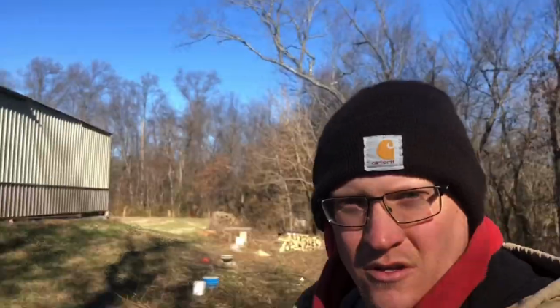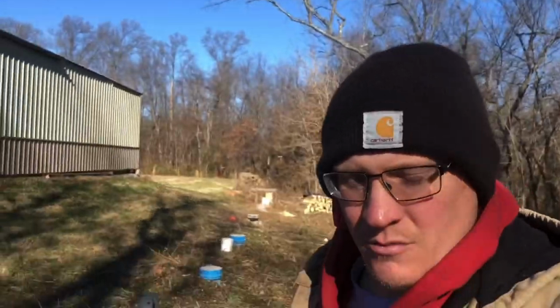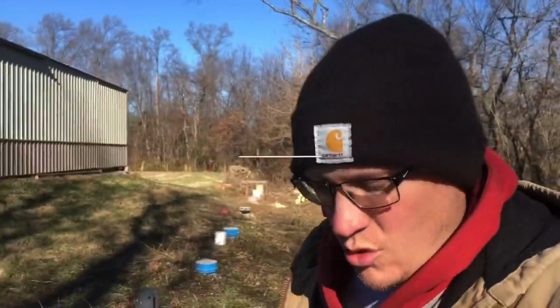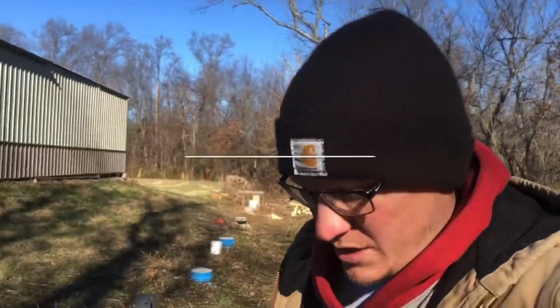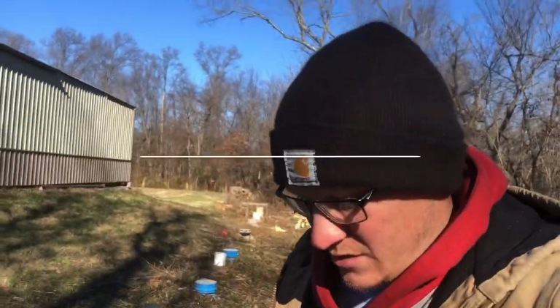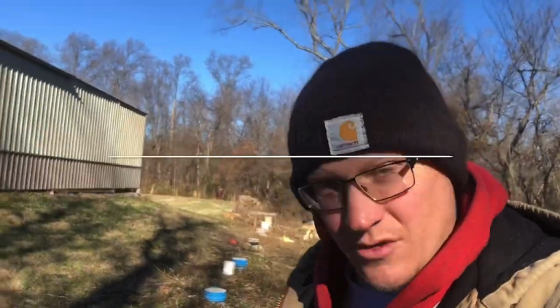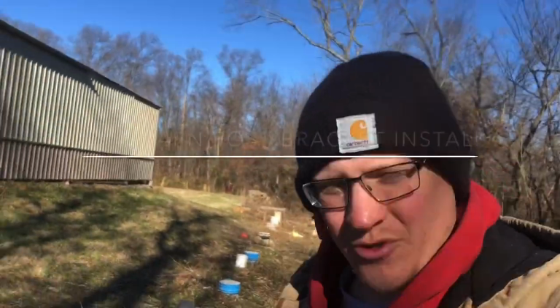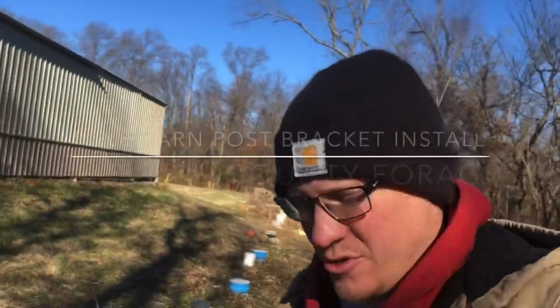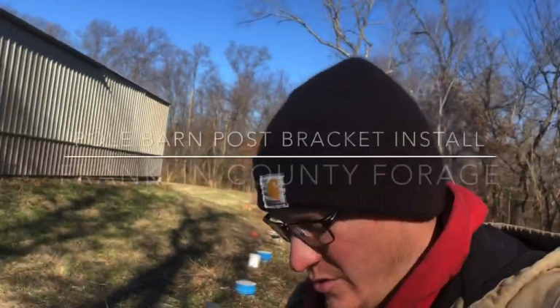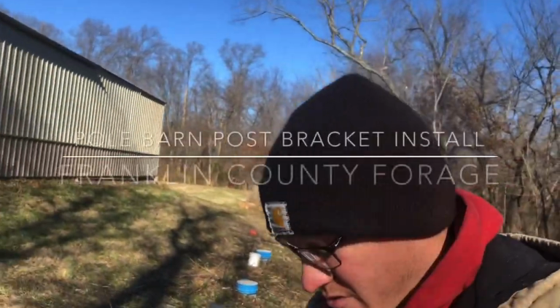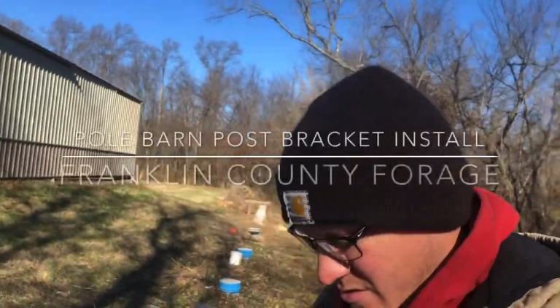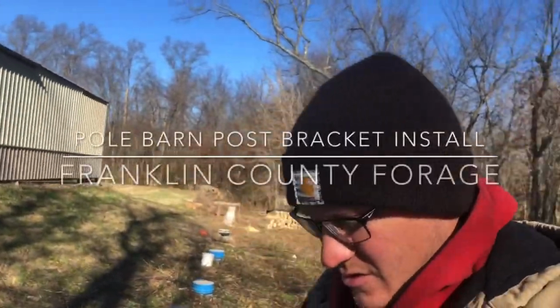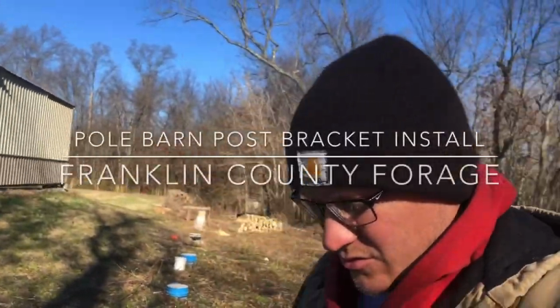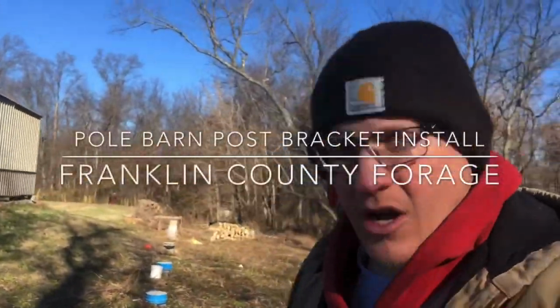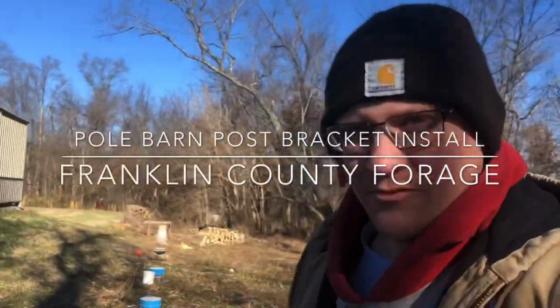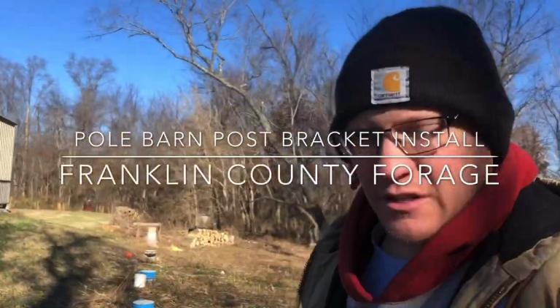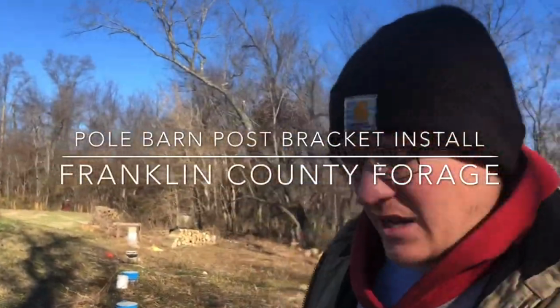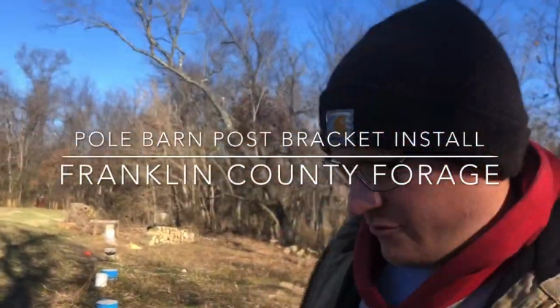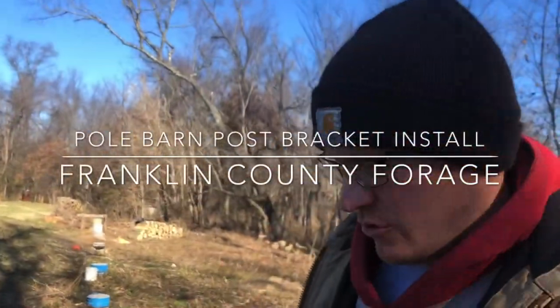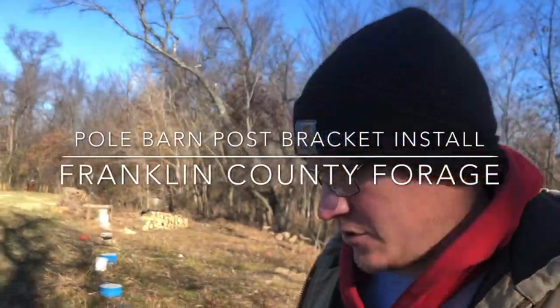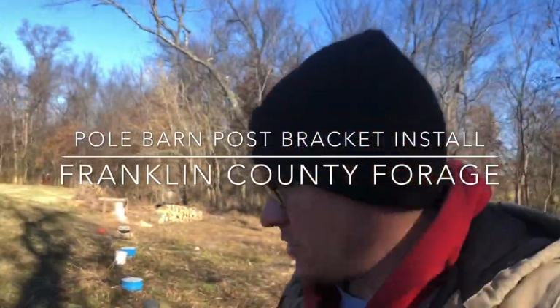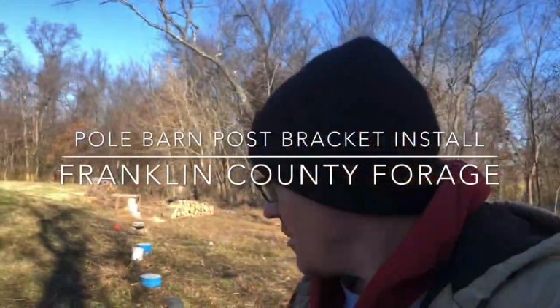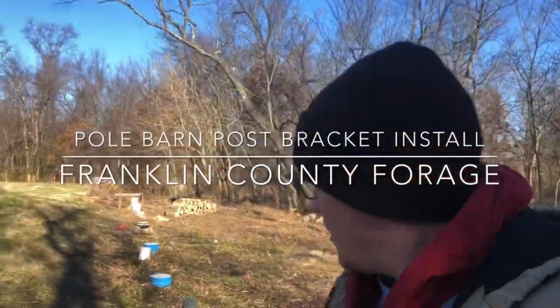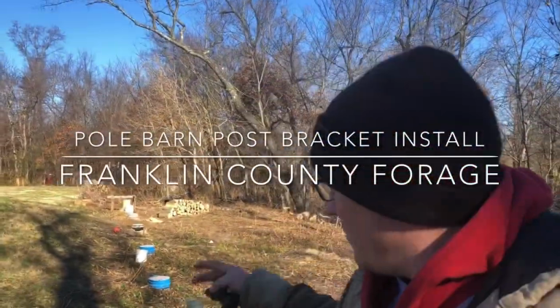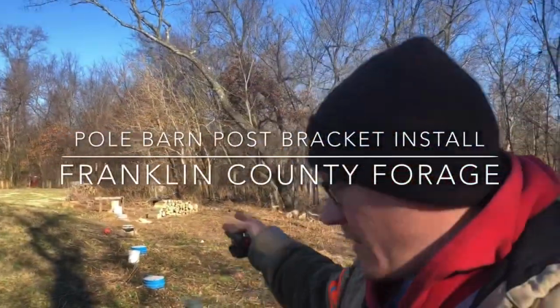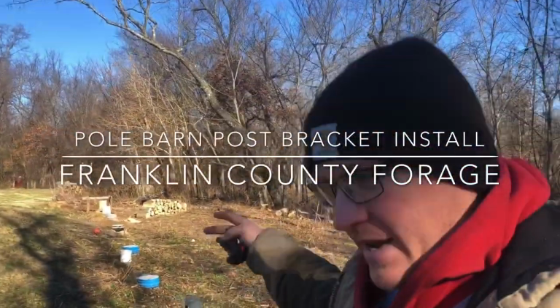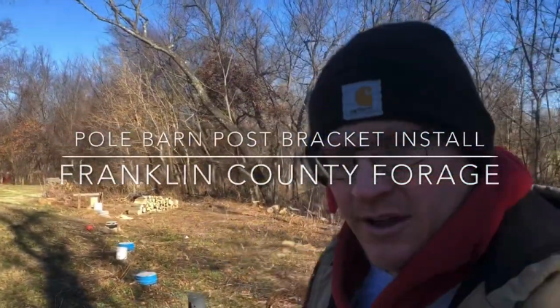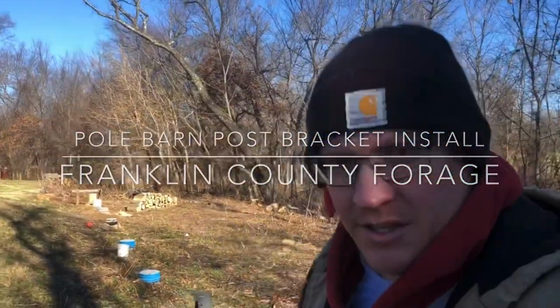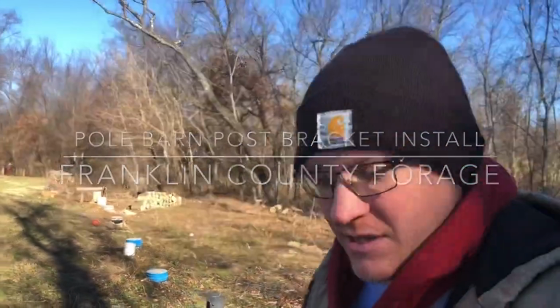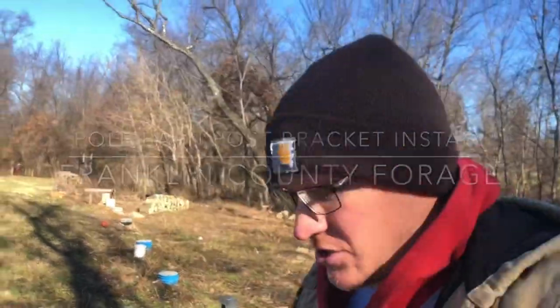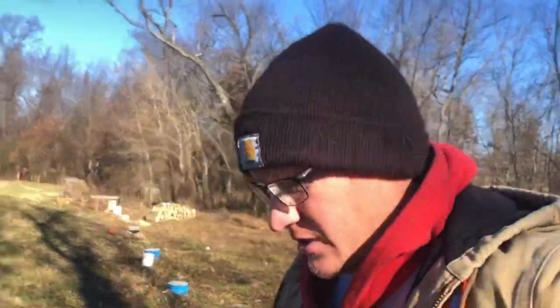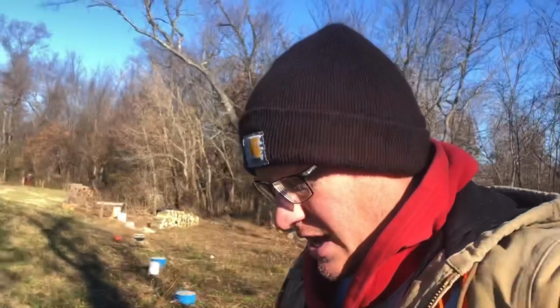Good morning, YouTube. It's Ross, Franklin Honey Forge, back out on the addition today.